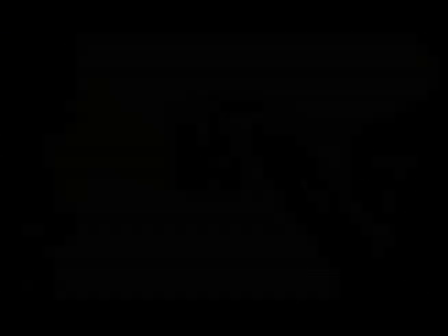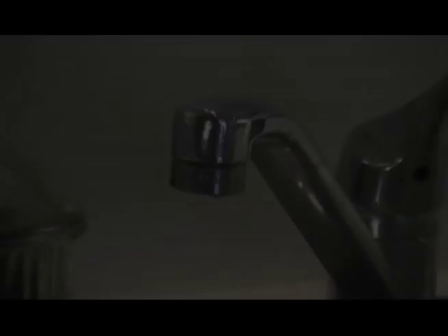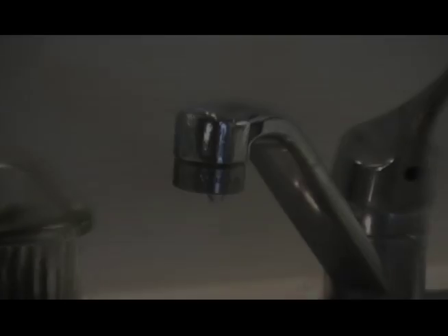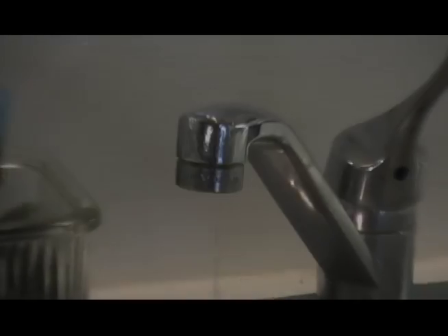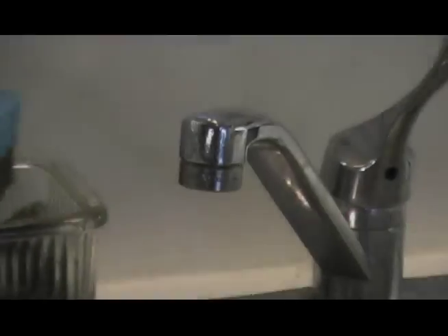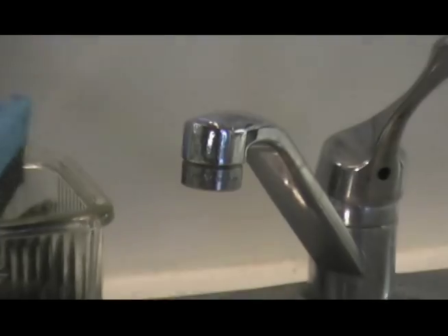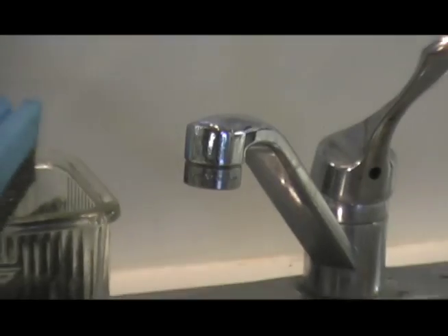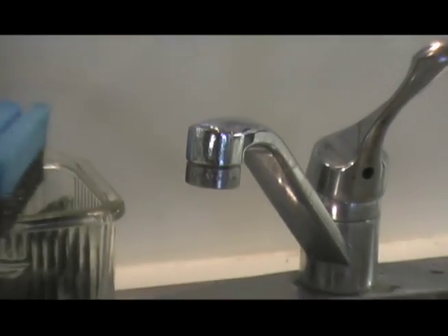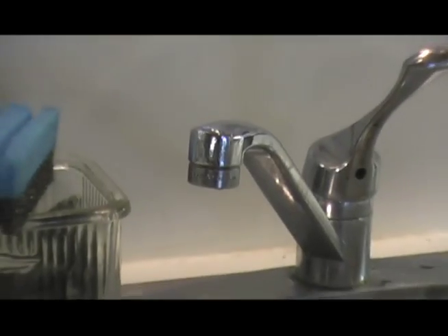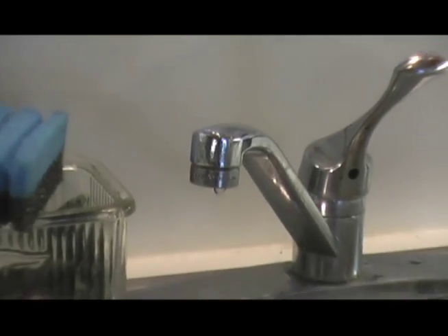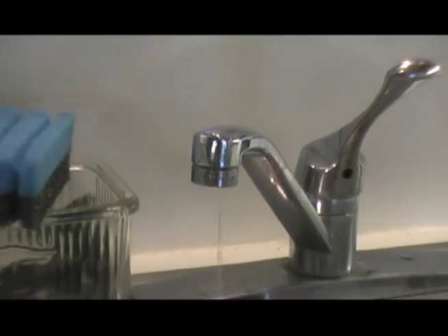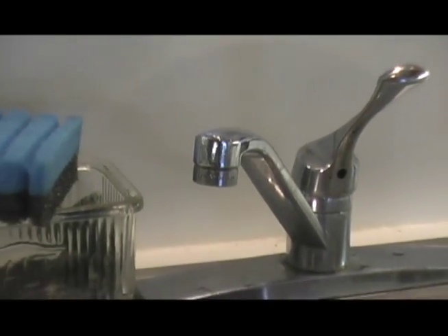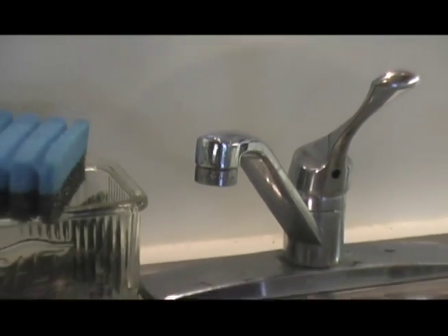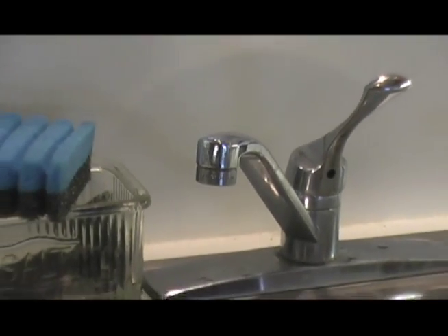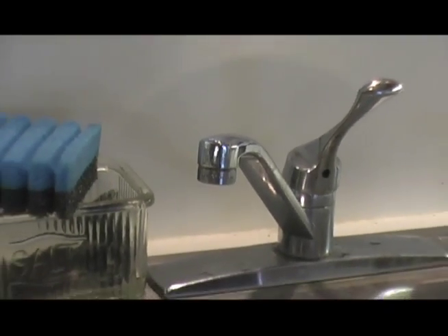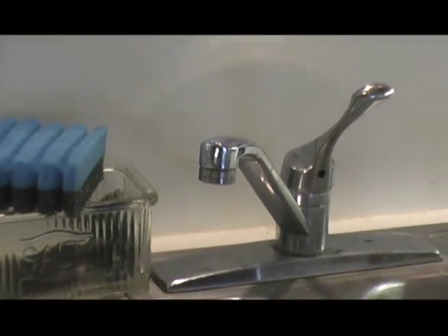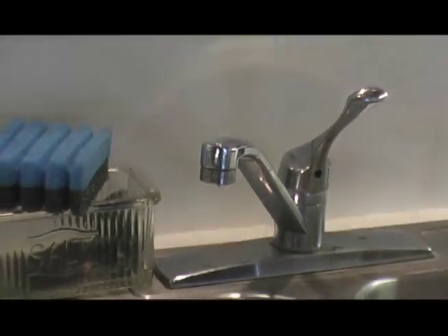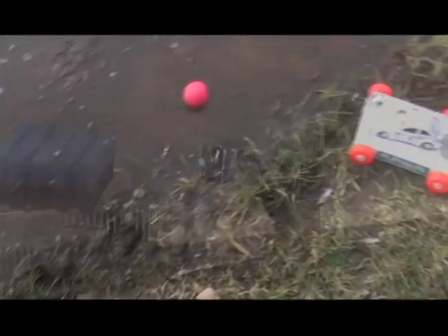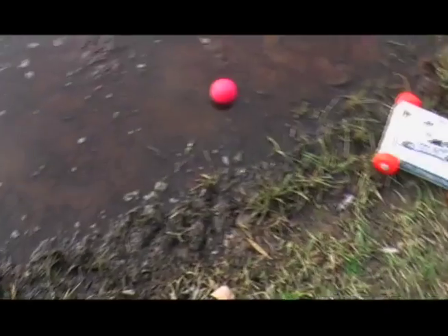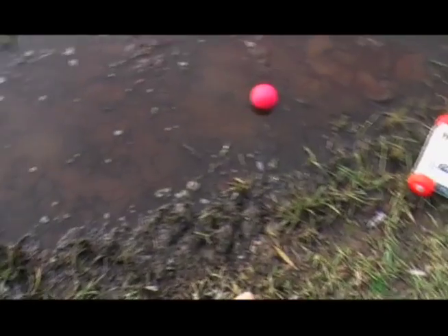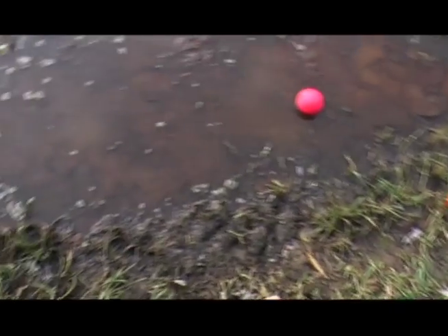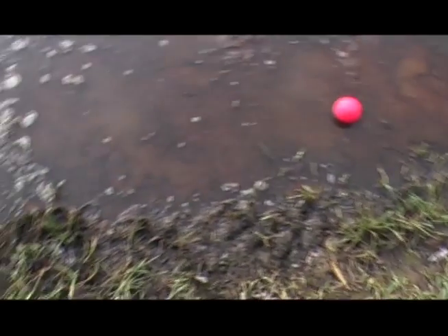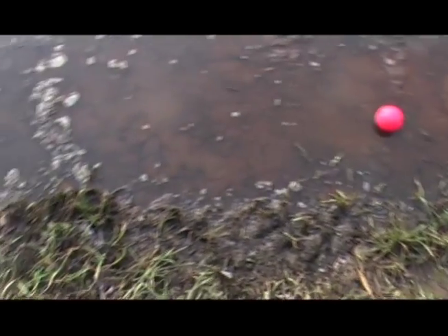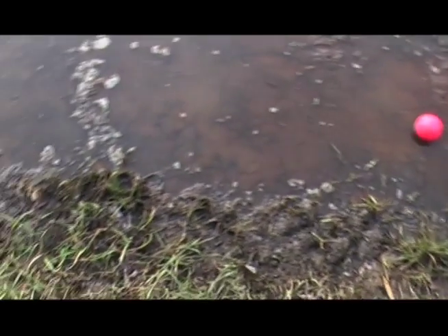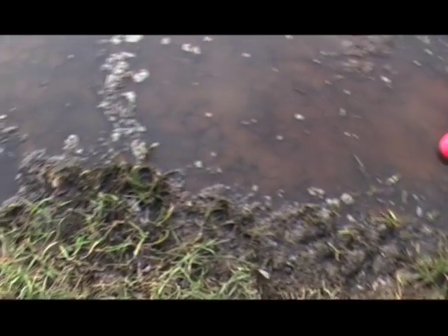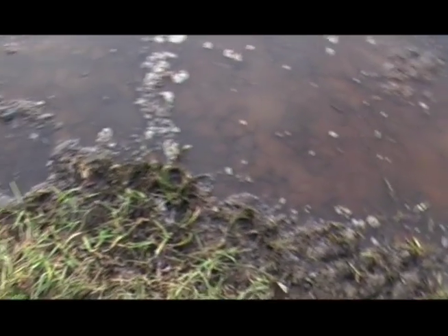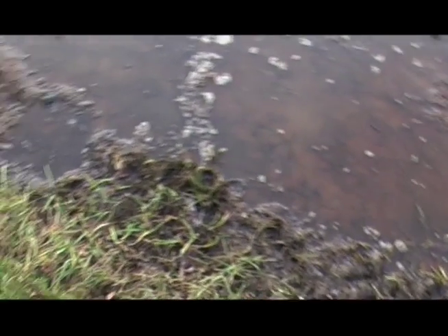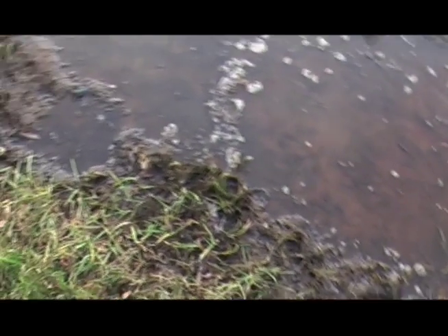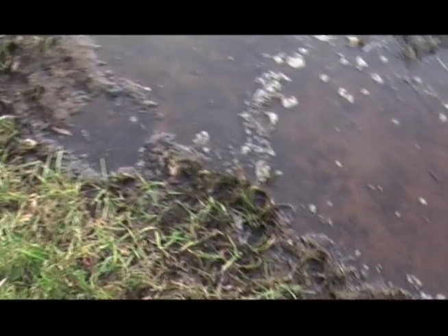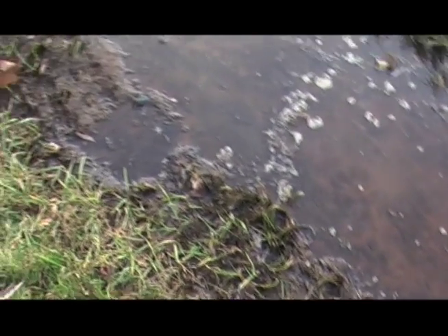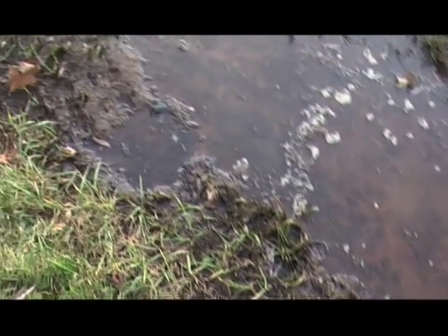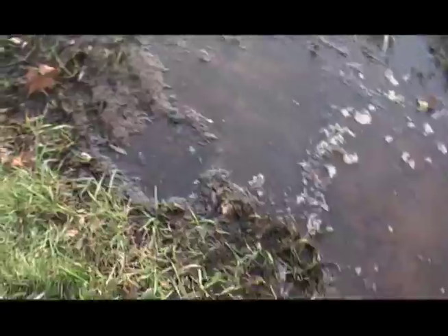If you have a leaky faucet or toilet, fix it immediately. Even a slow leak can overwhelm your system.